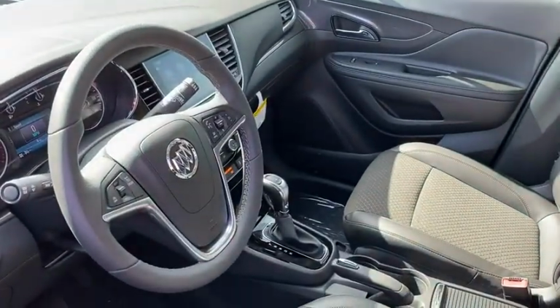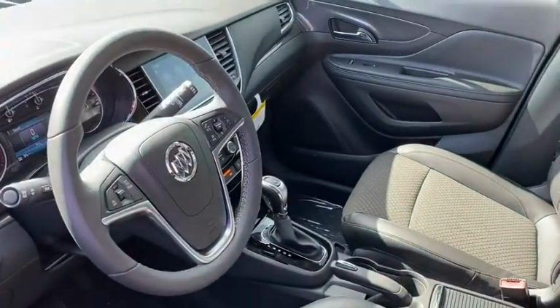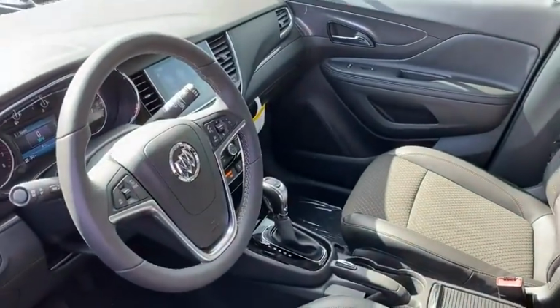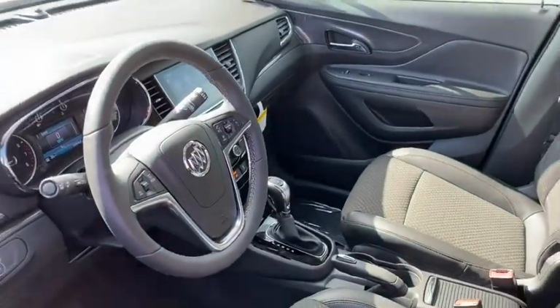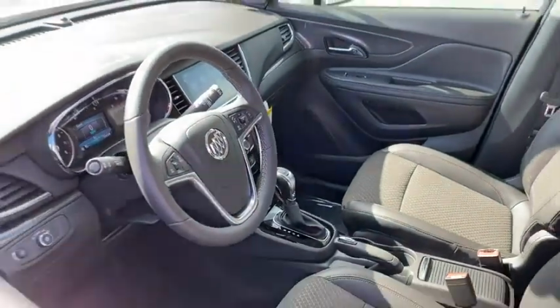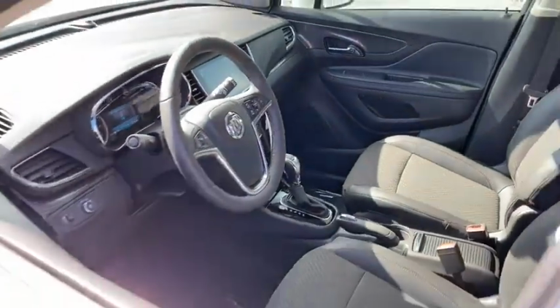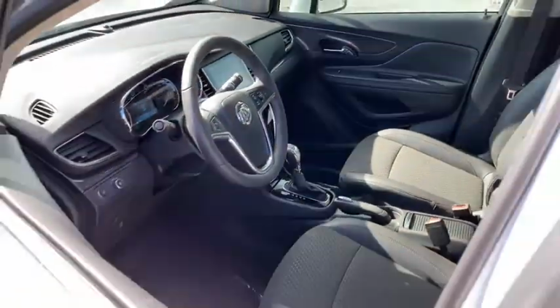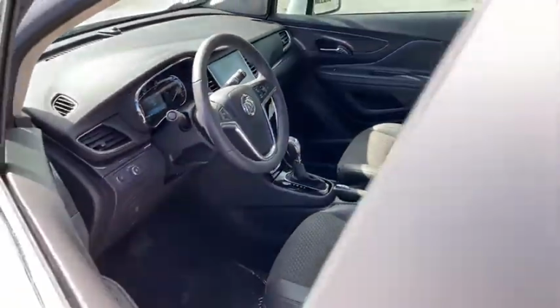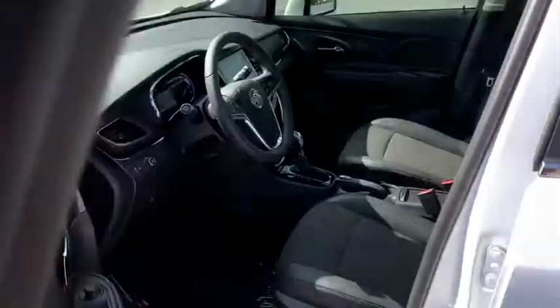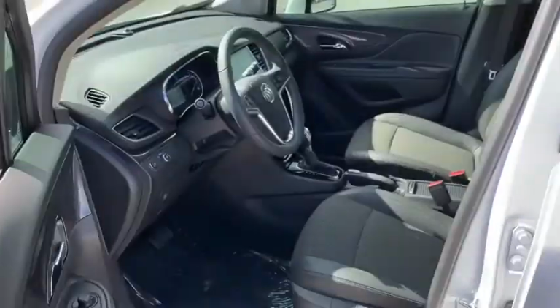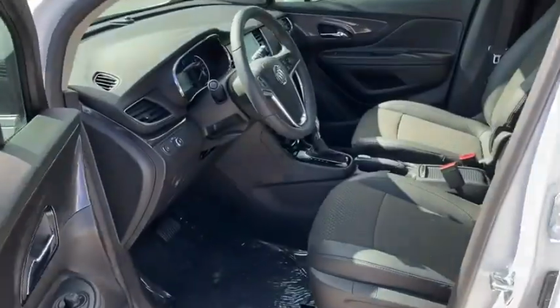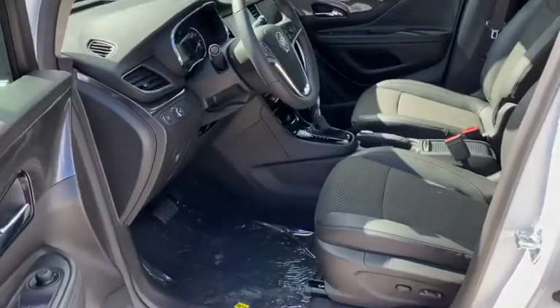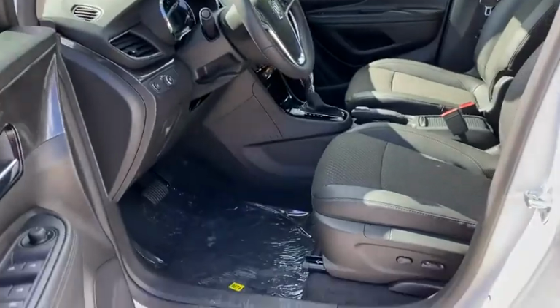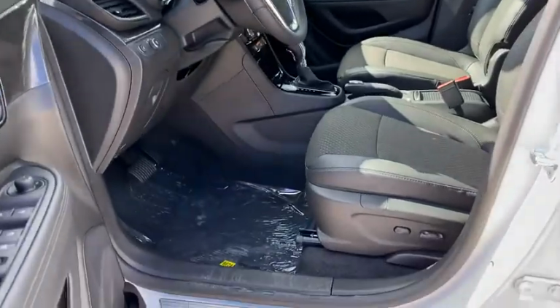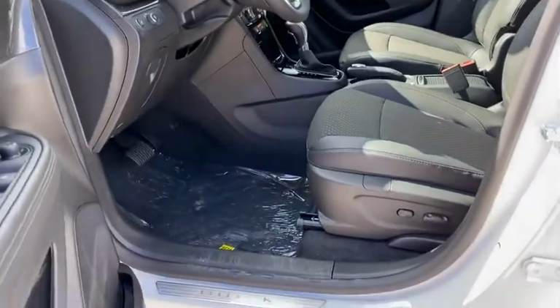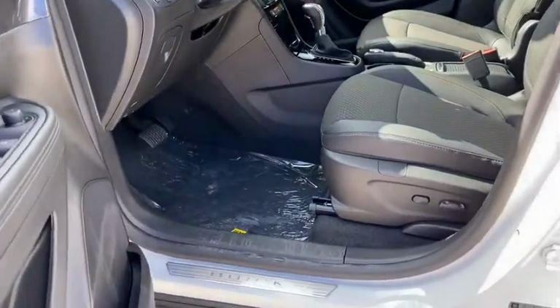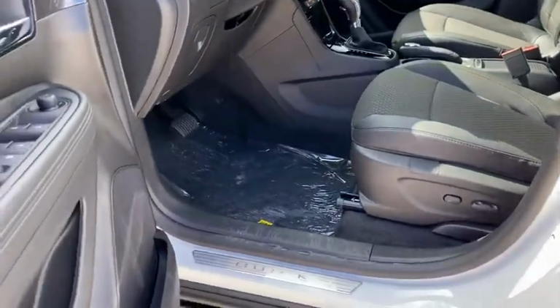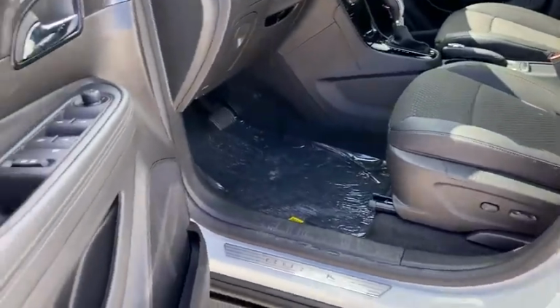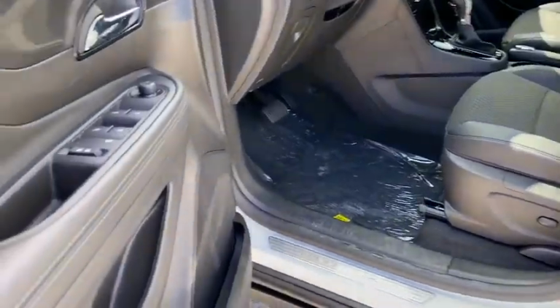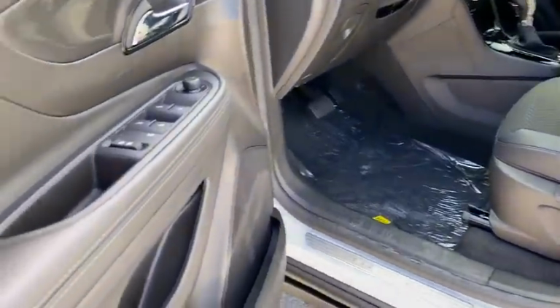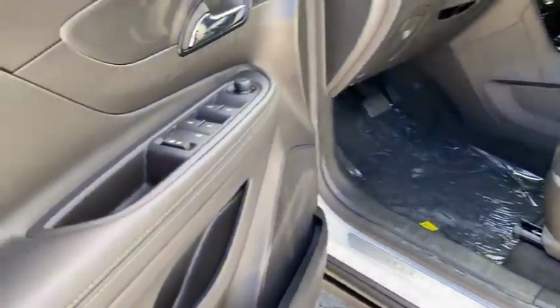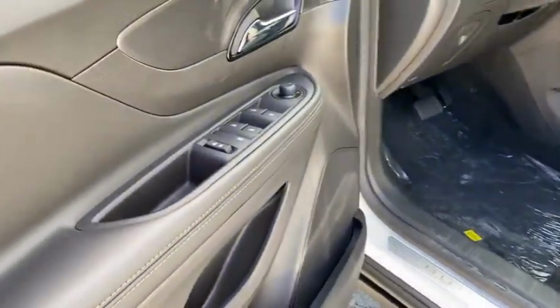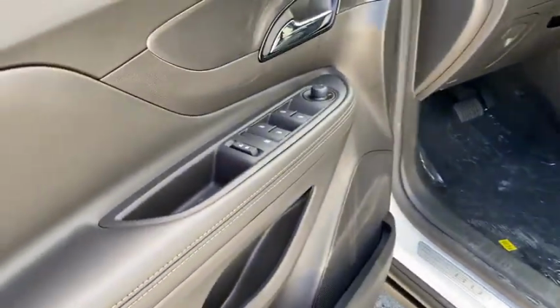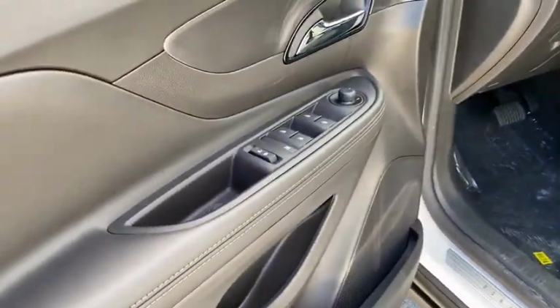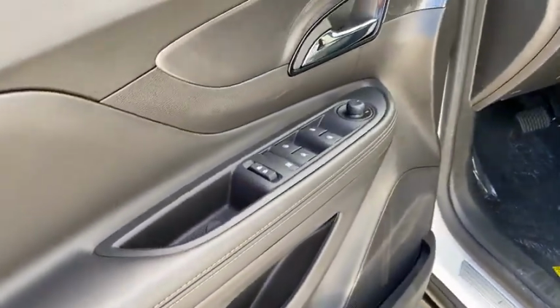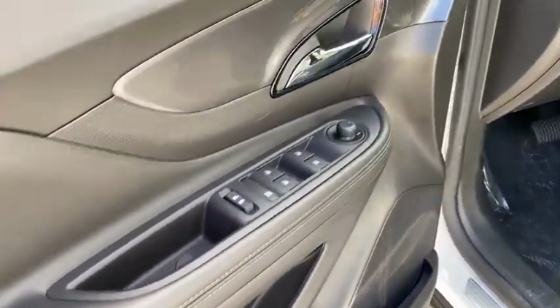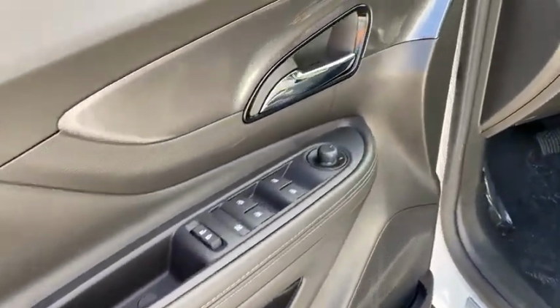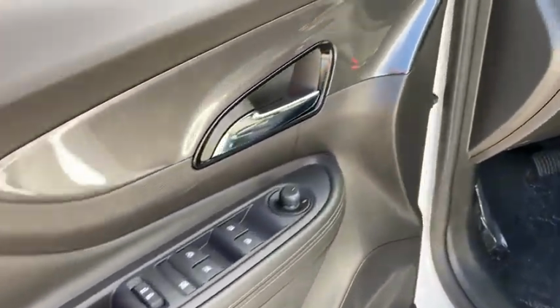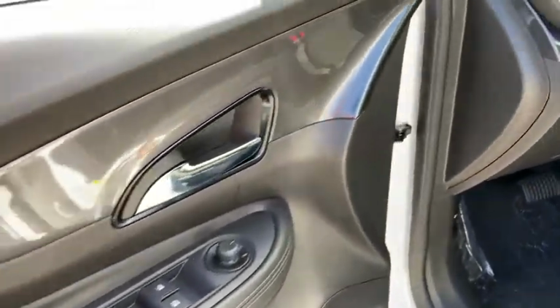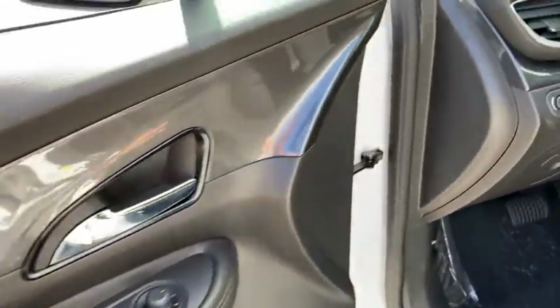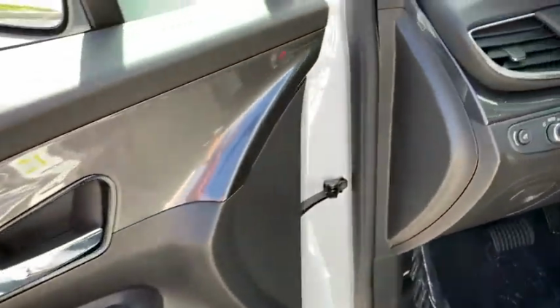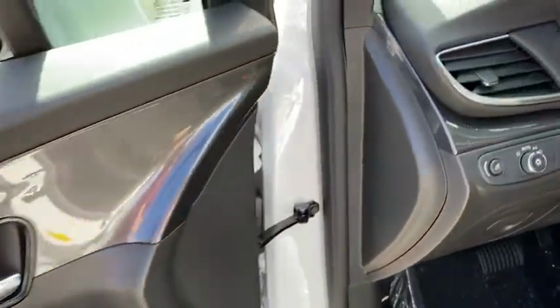Standard features that would make any car owner smile. This vehicle has less than 100 miles.